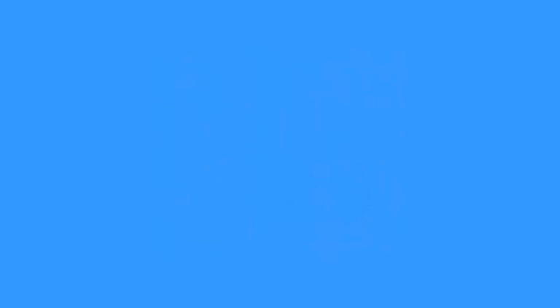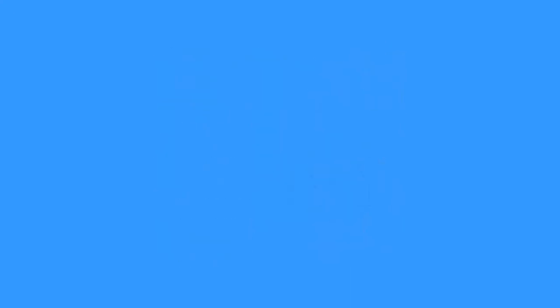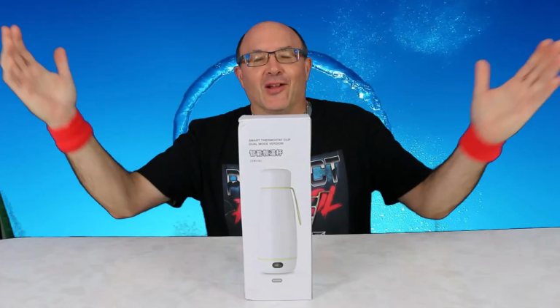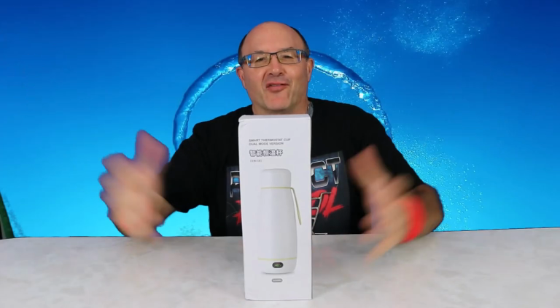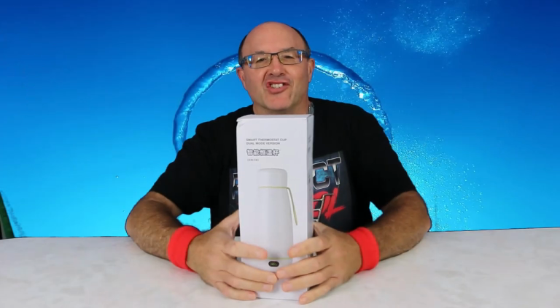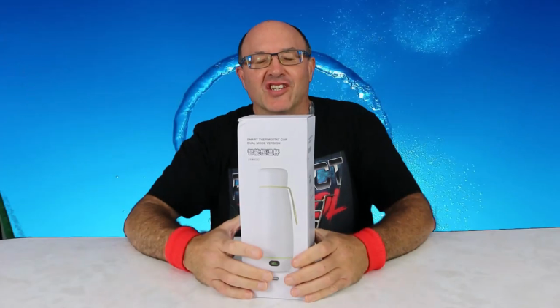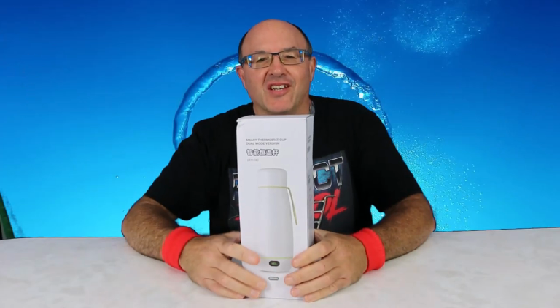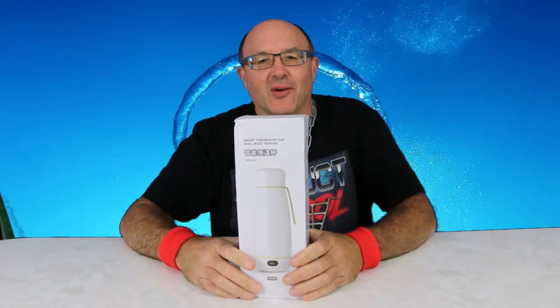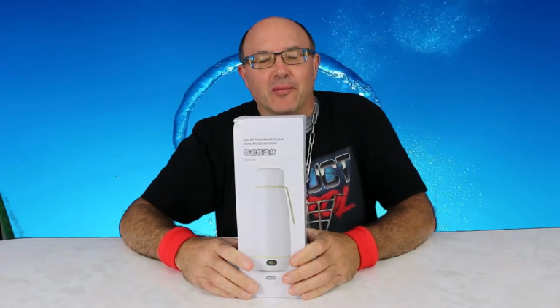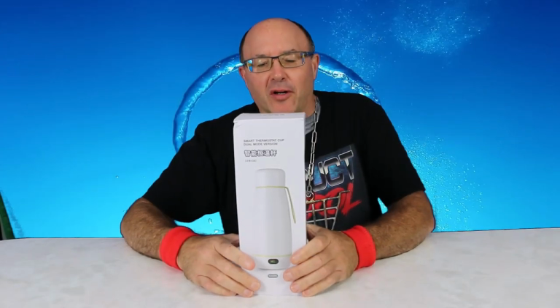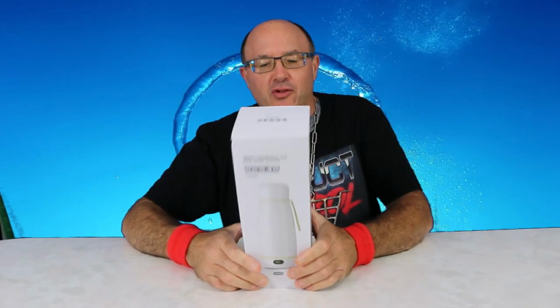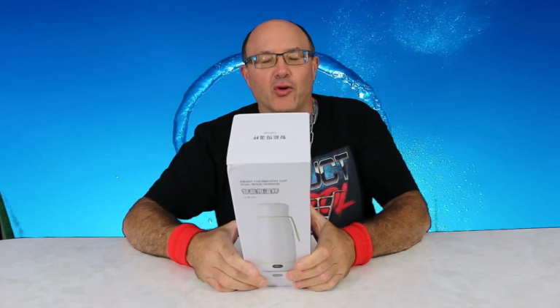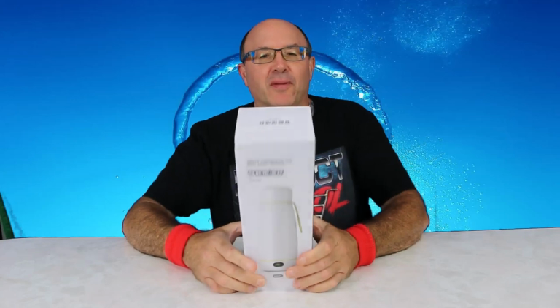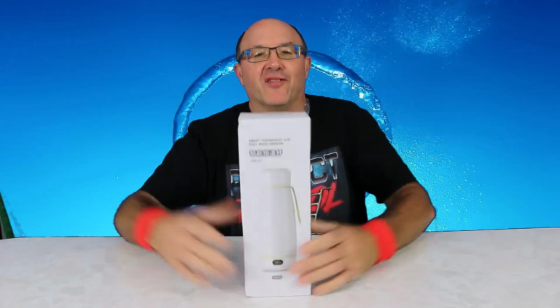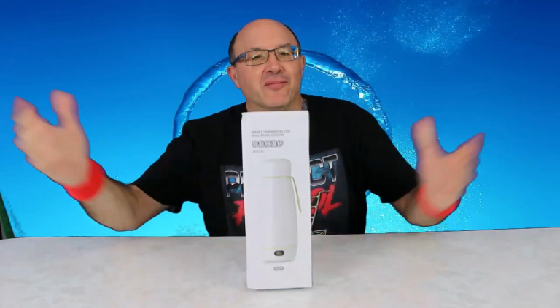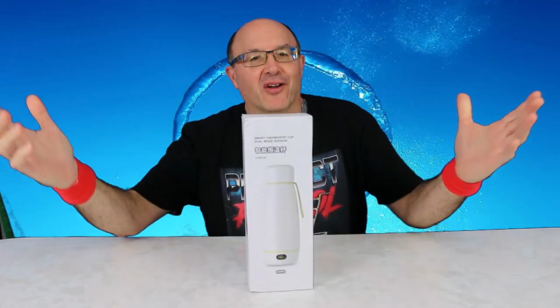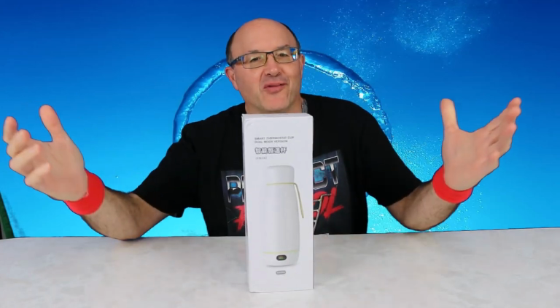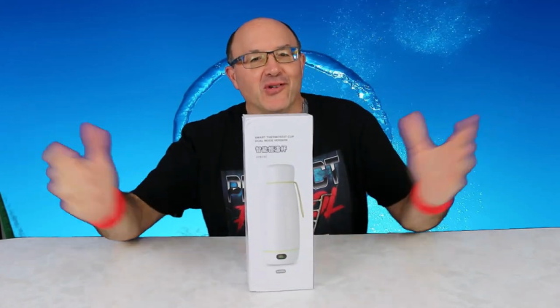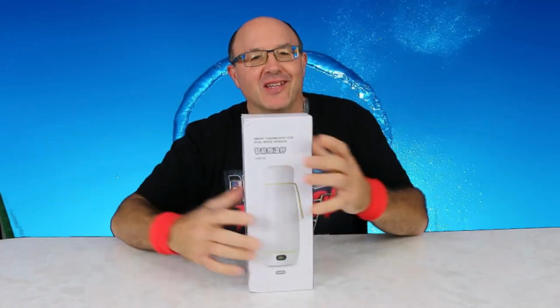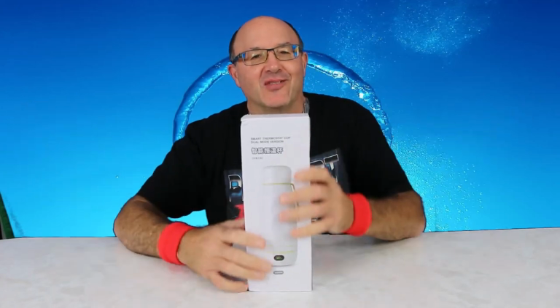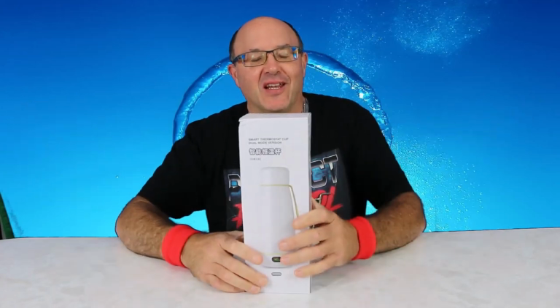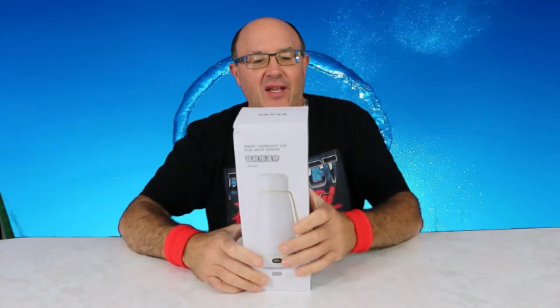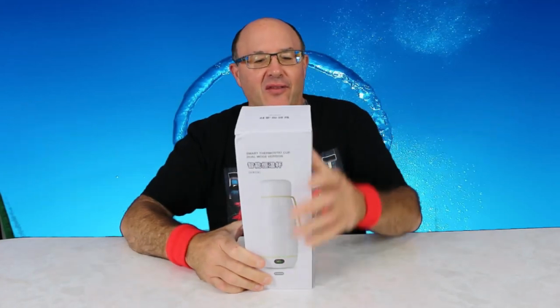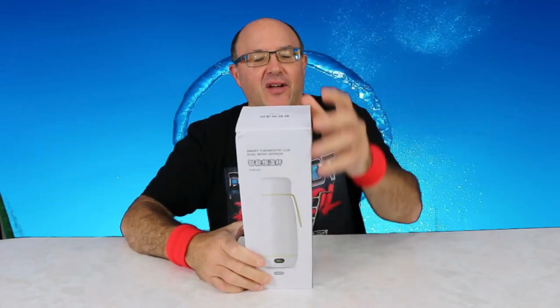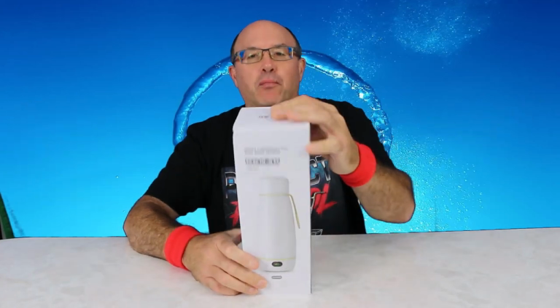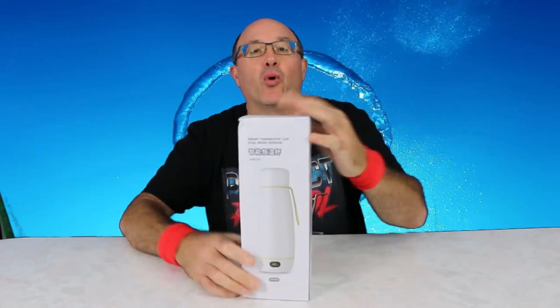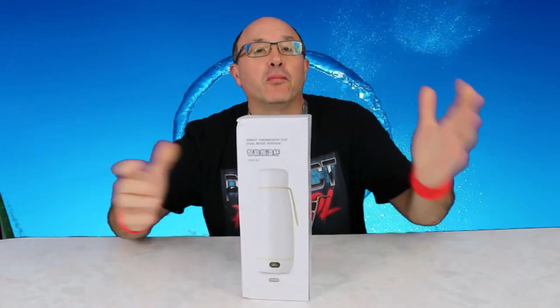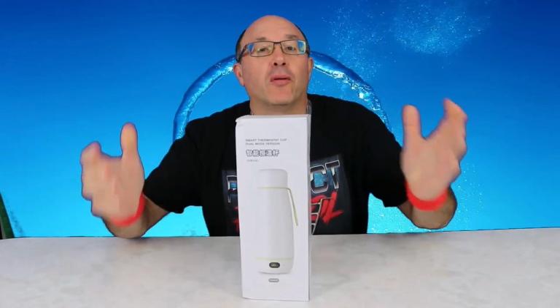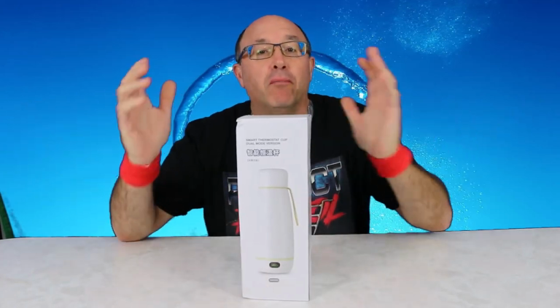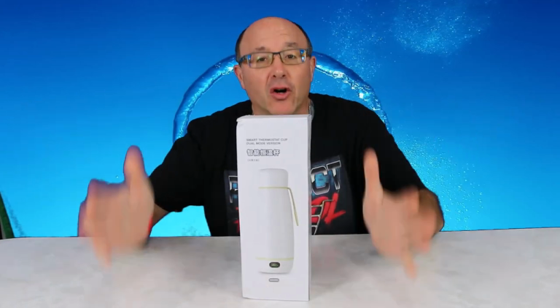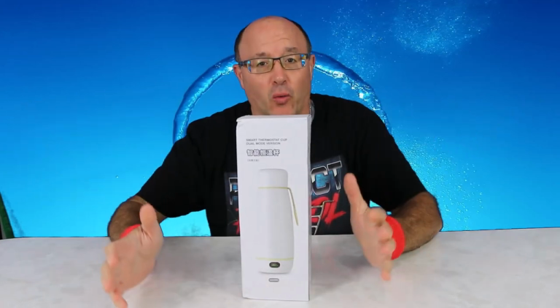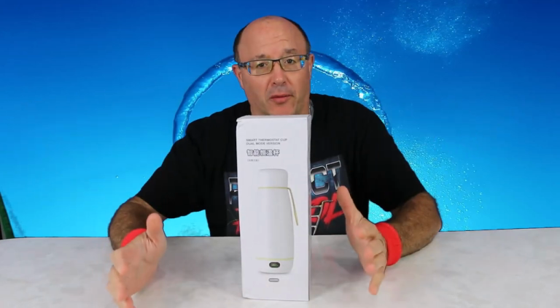Hello my friends, Cheeks here. Welcome to Product Patrol — big fun product reviews — and today we have a portable bottle warmer.